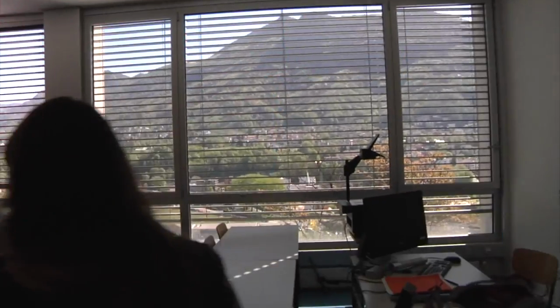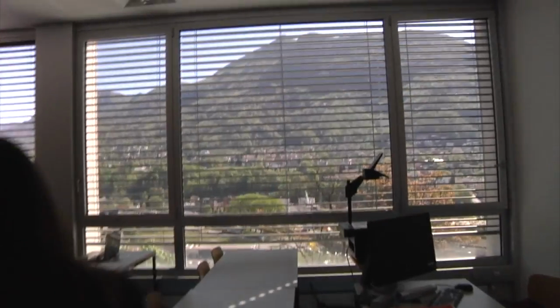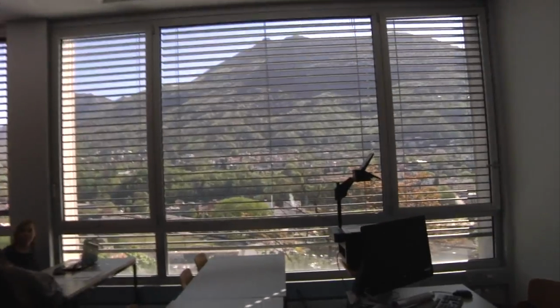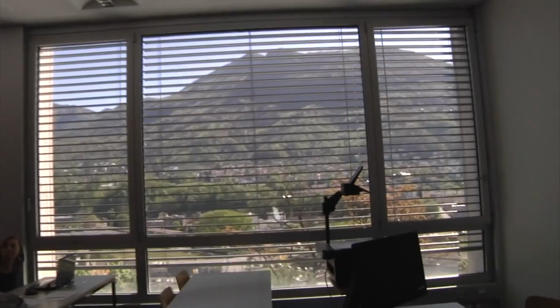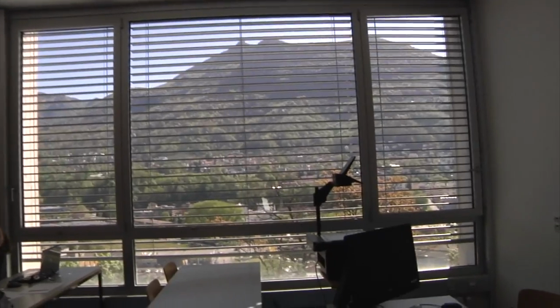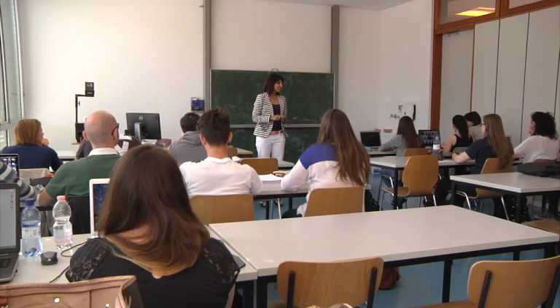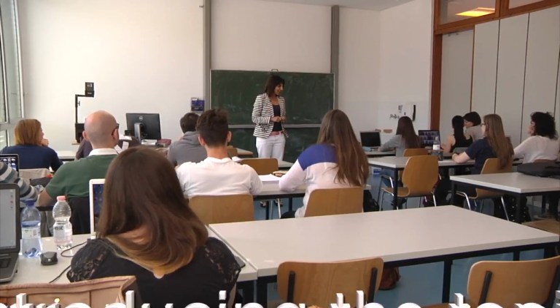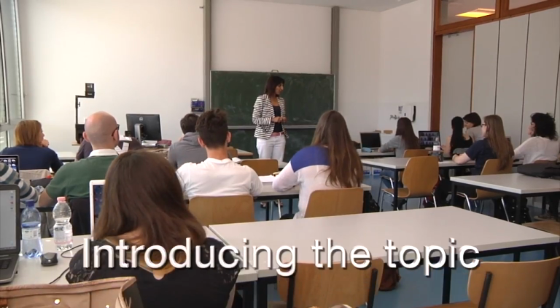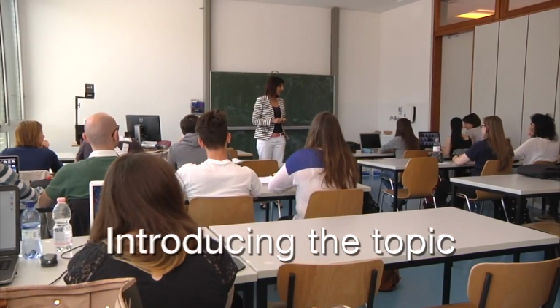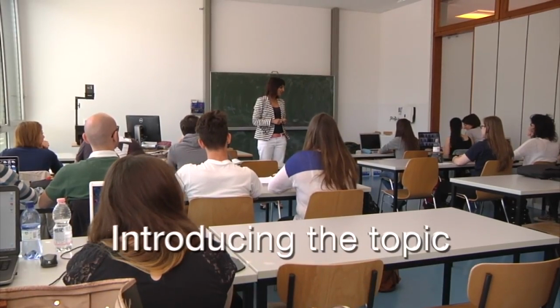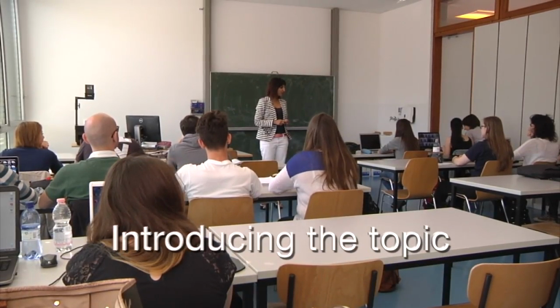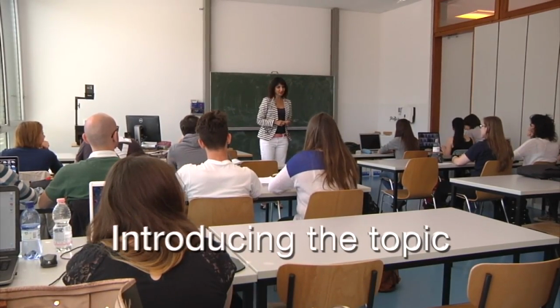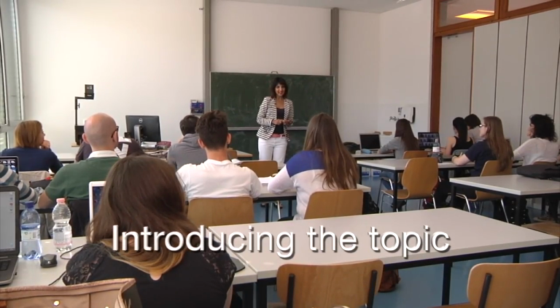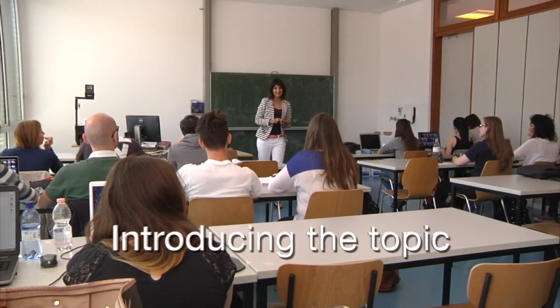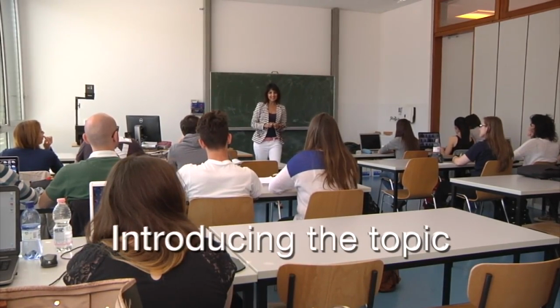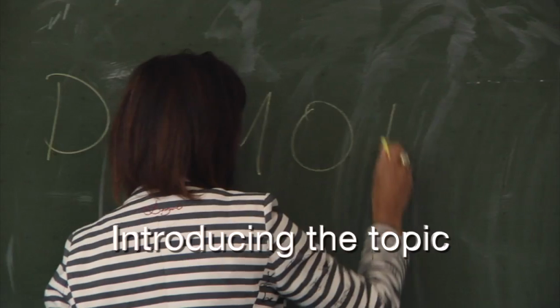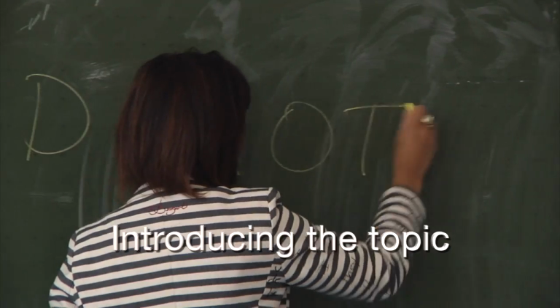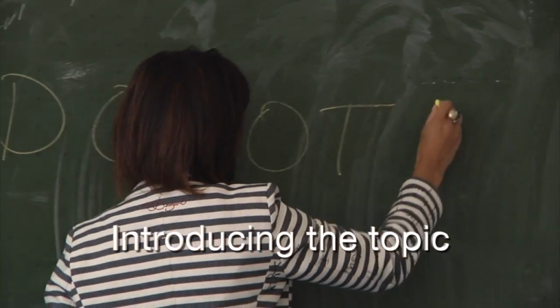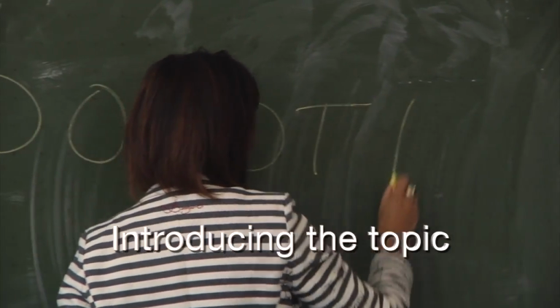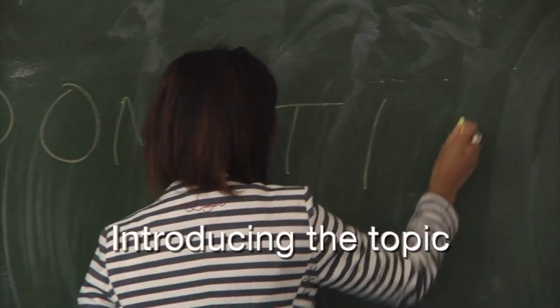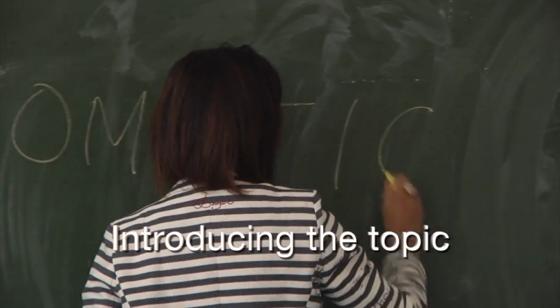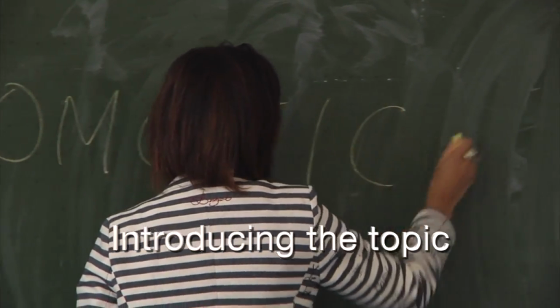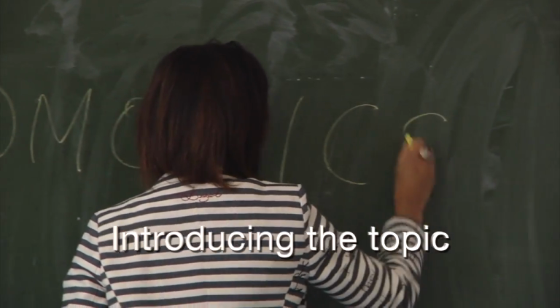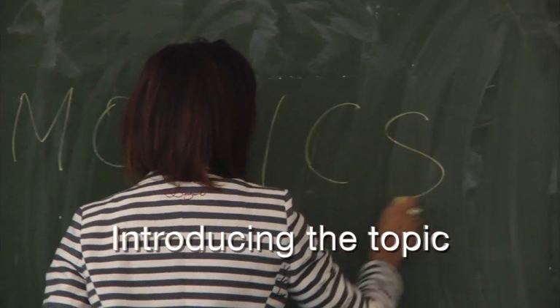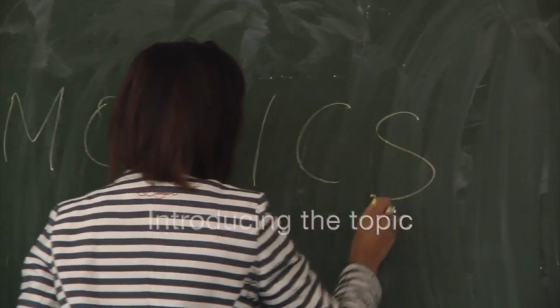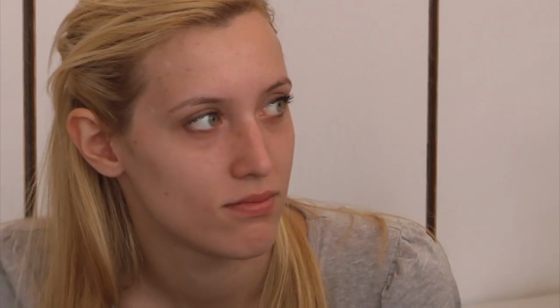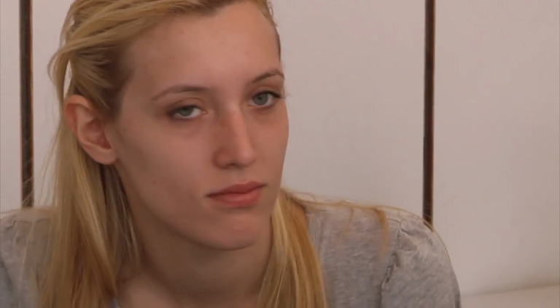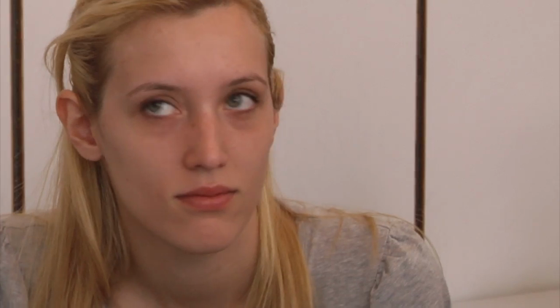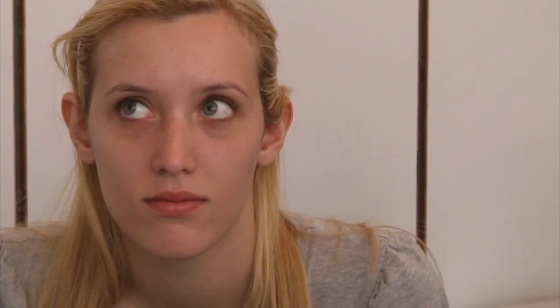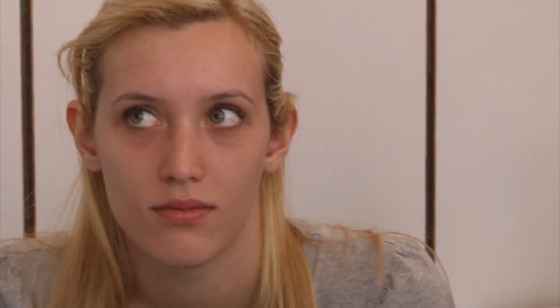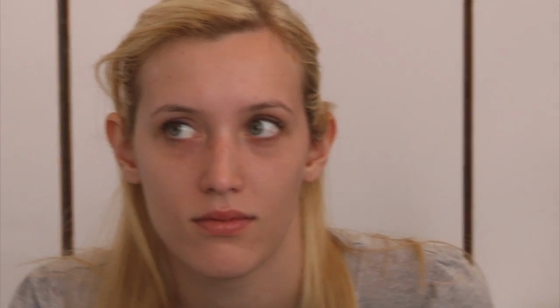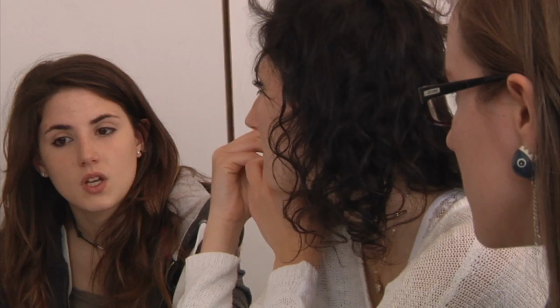Good morning. Today we're going to look at domotics. Have you heard of this word before?